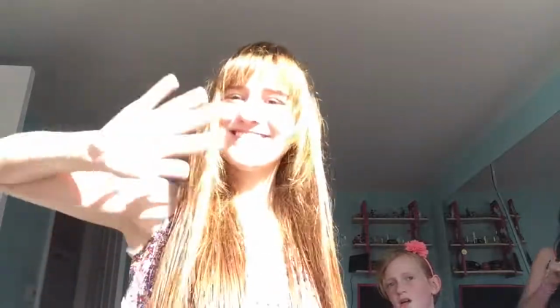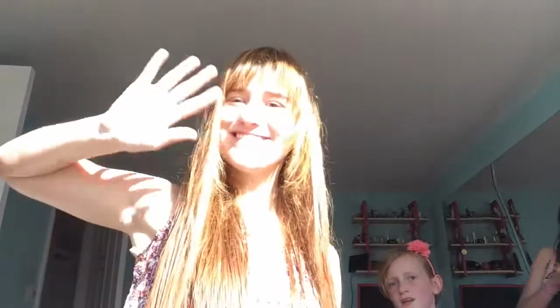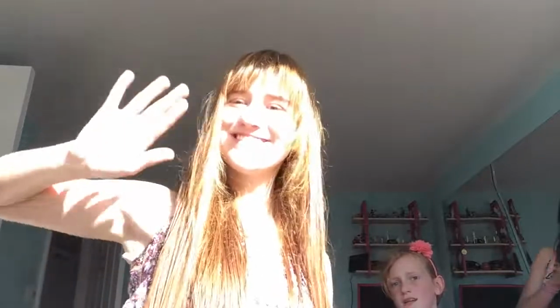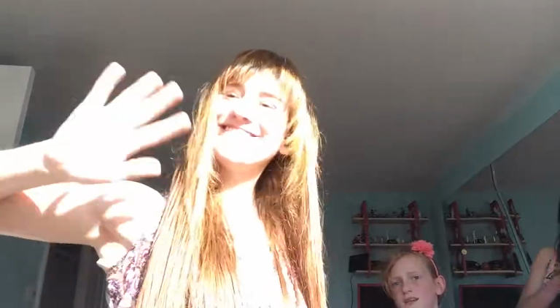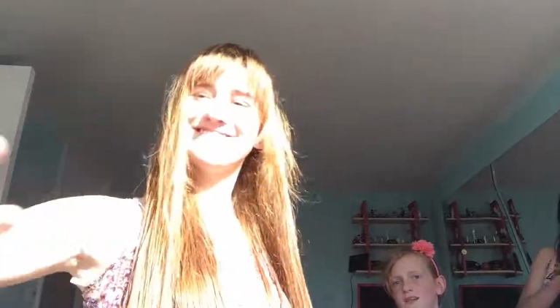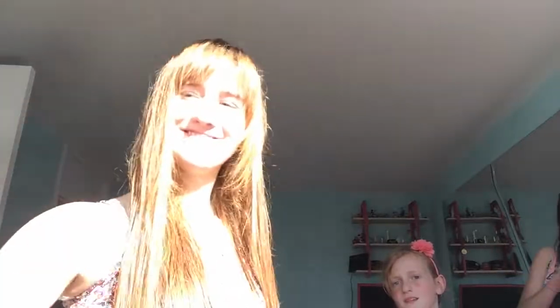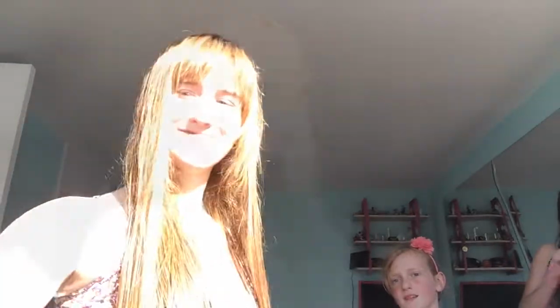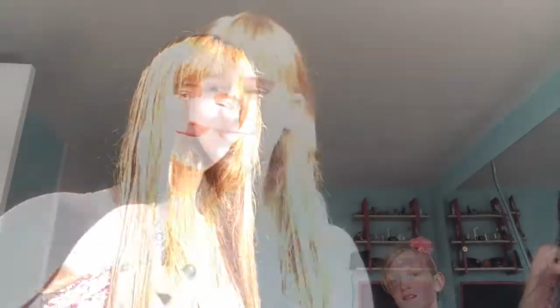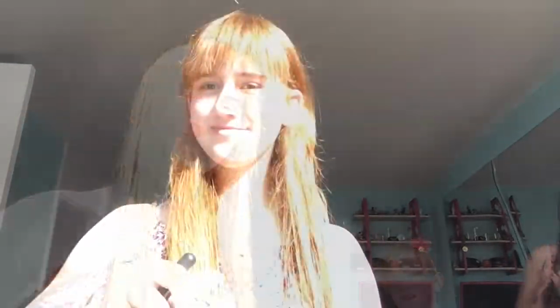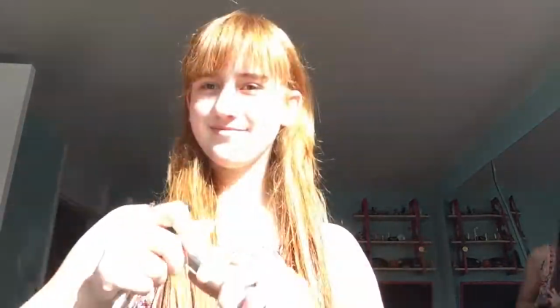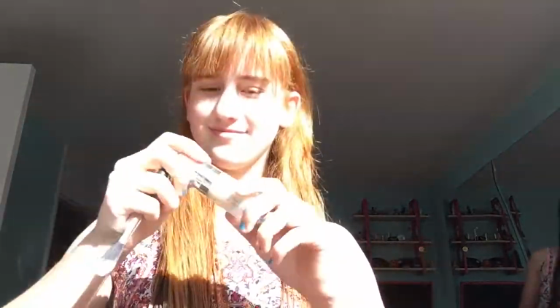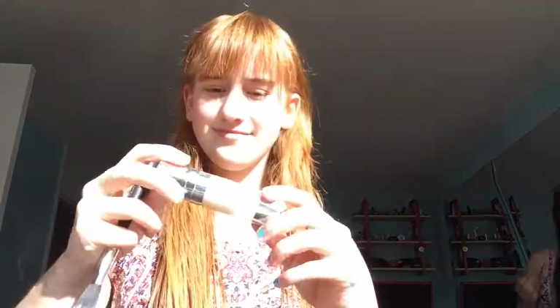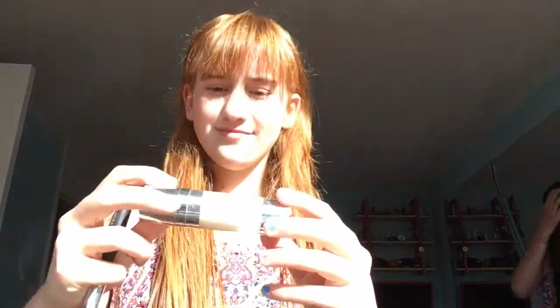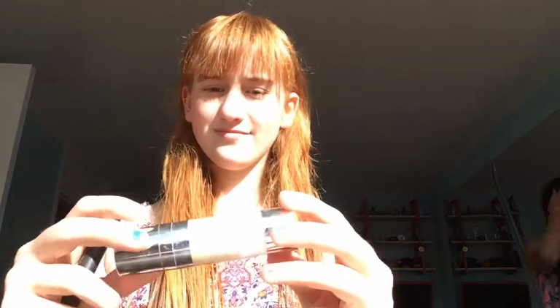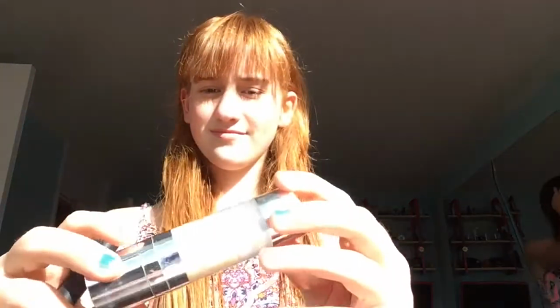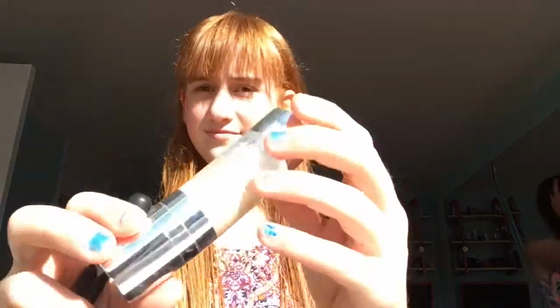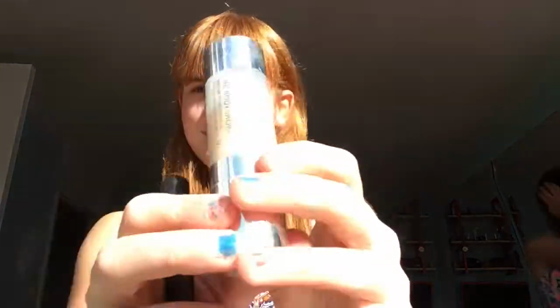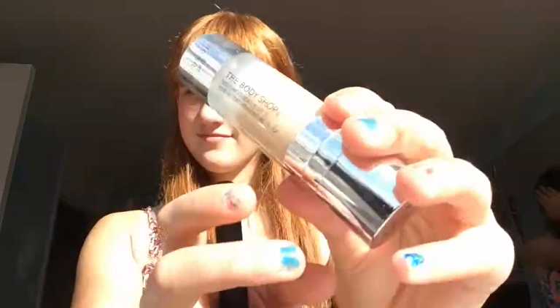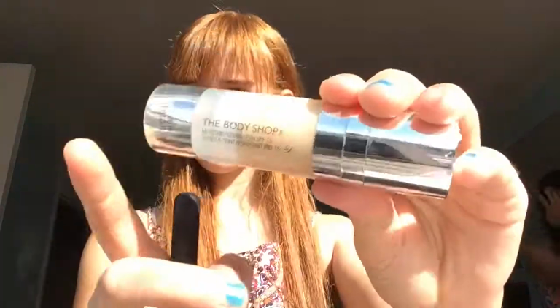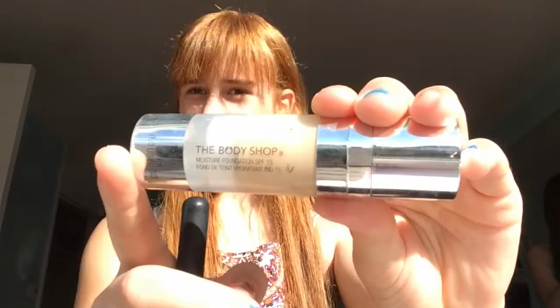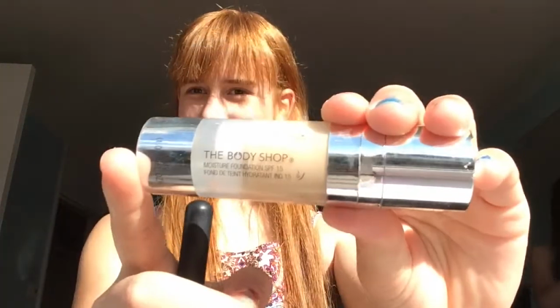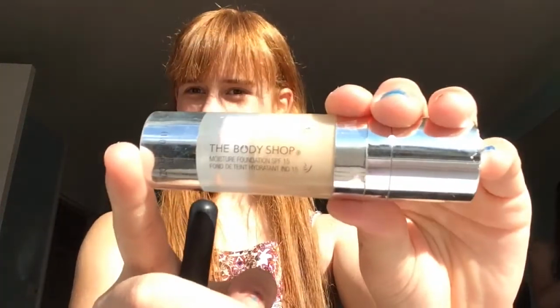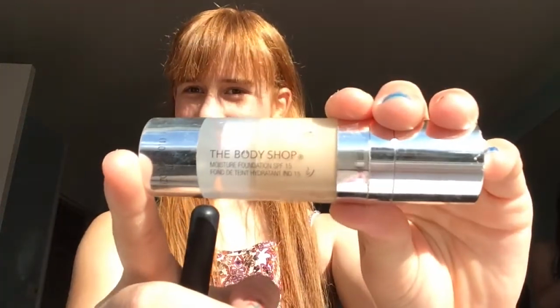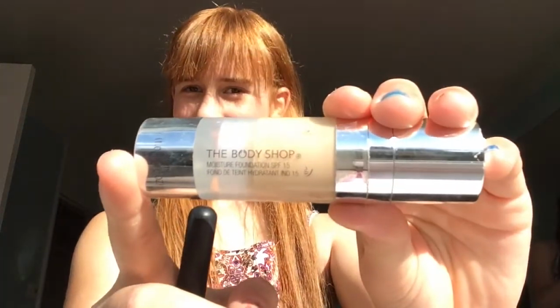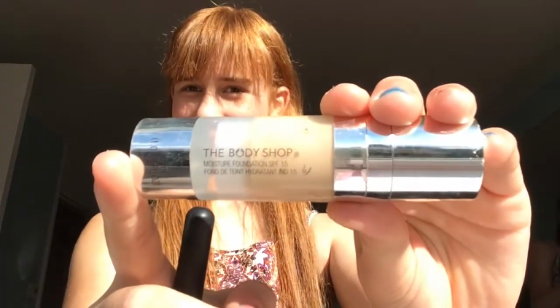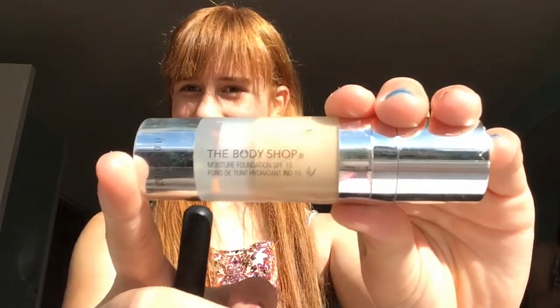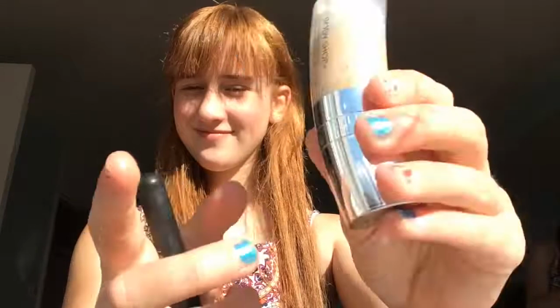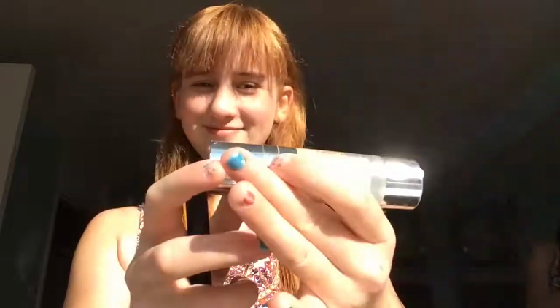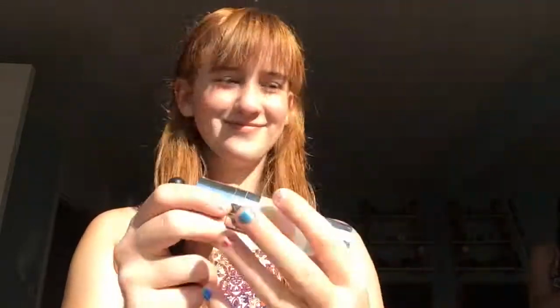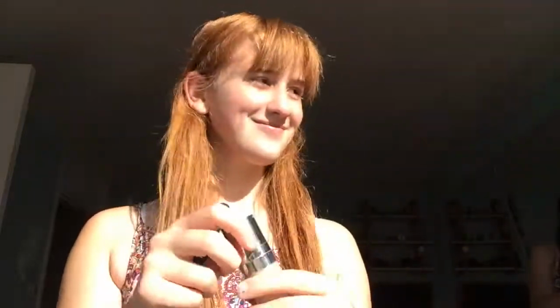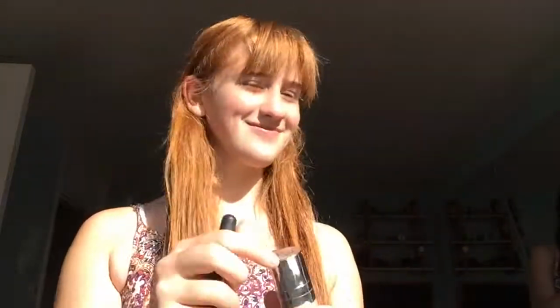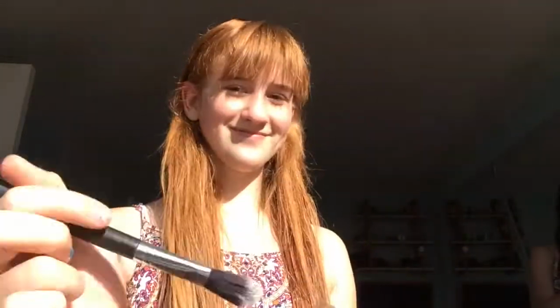Okay so hello, this is going to be the most rubbish makeup tutorial ever because I've never done one before, and it was a bit of a dare.